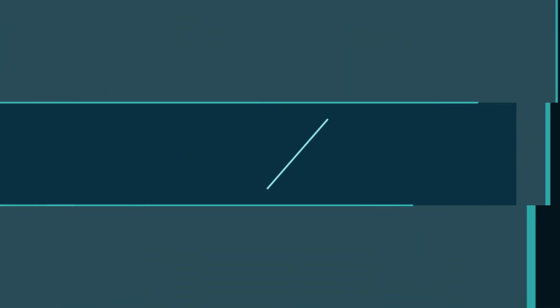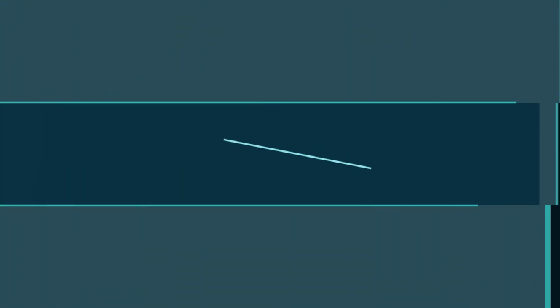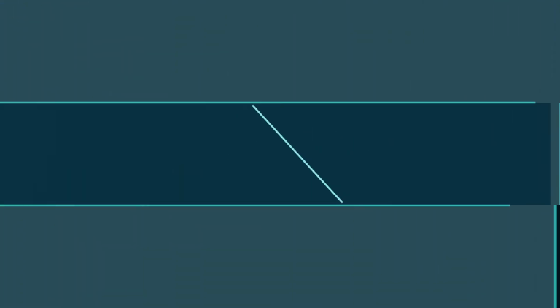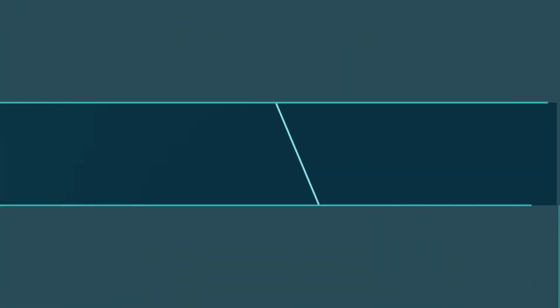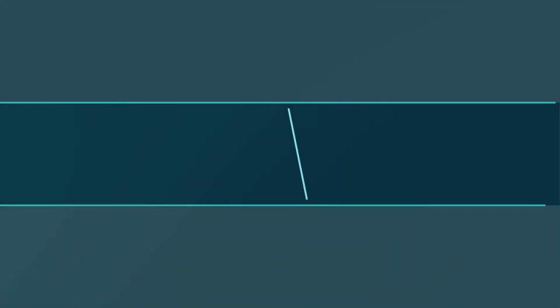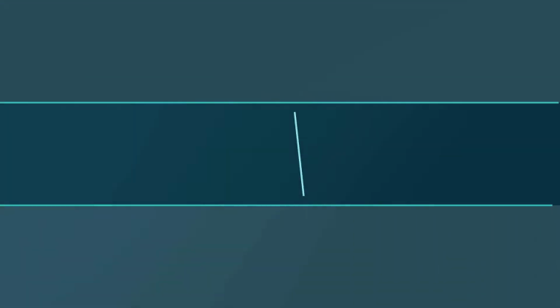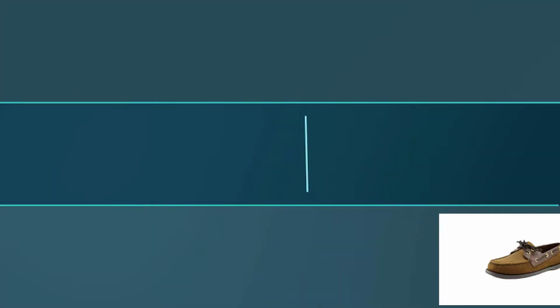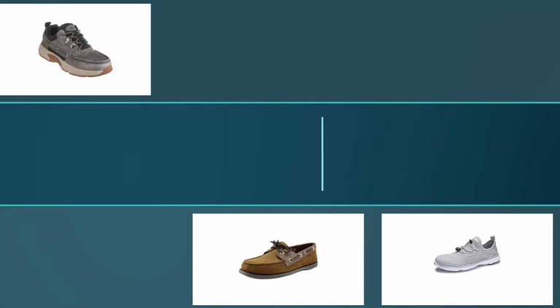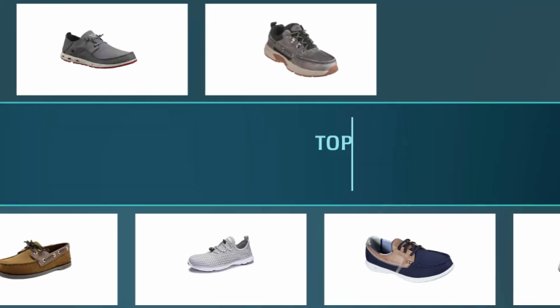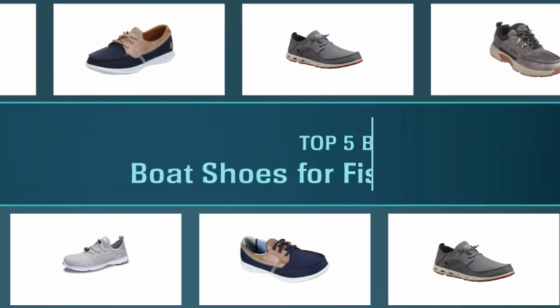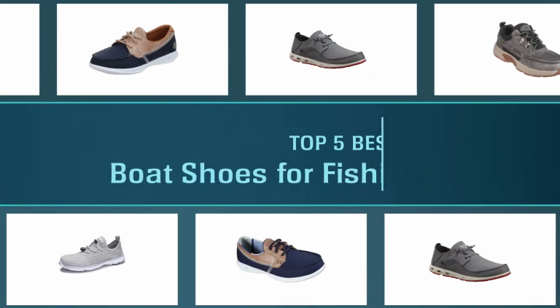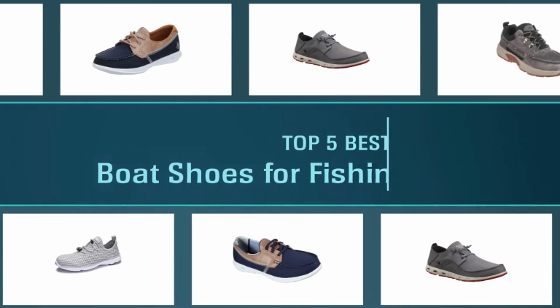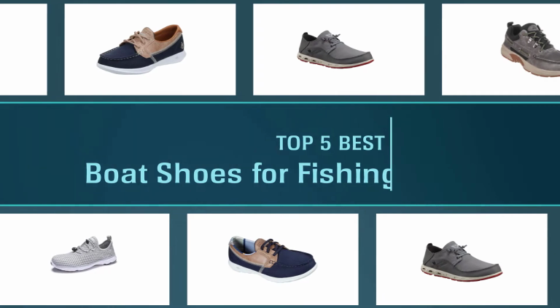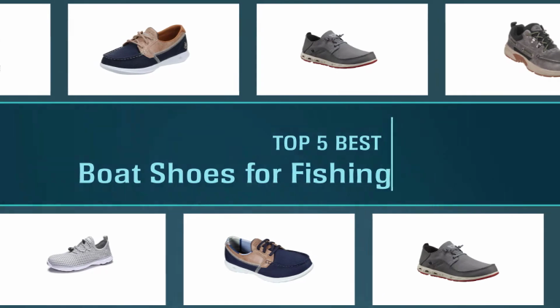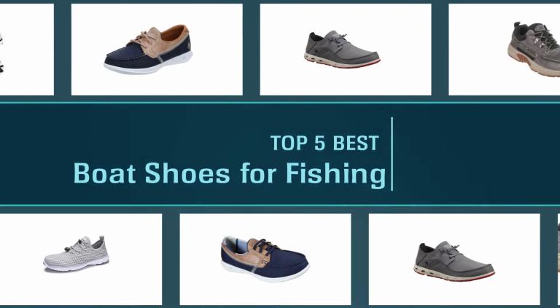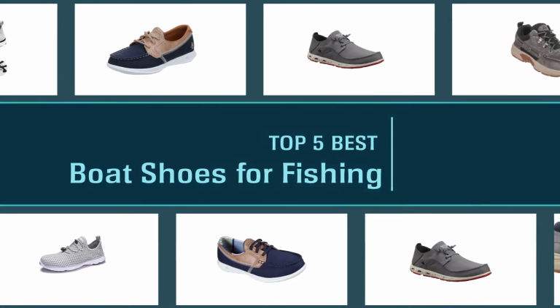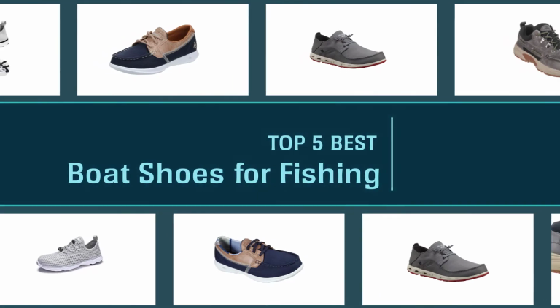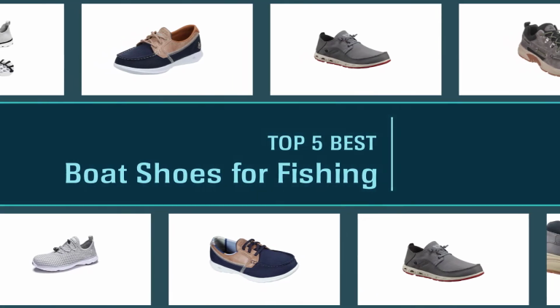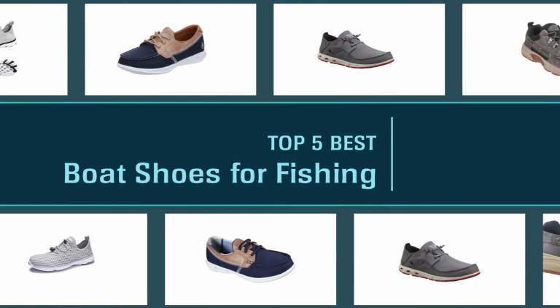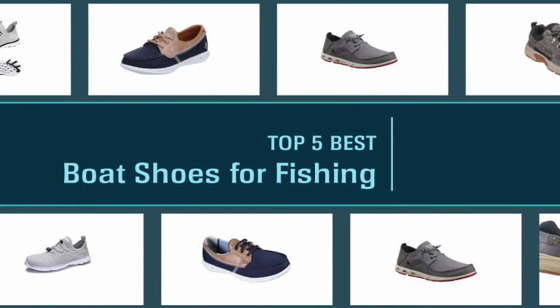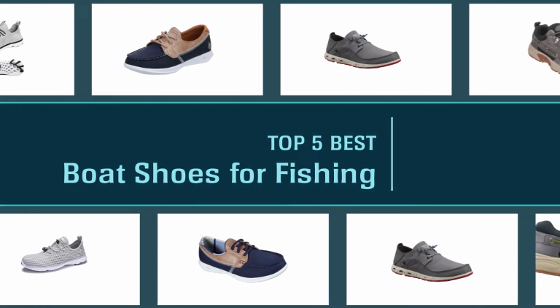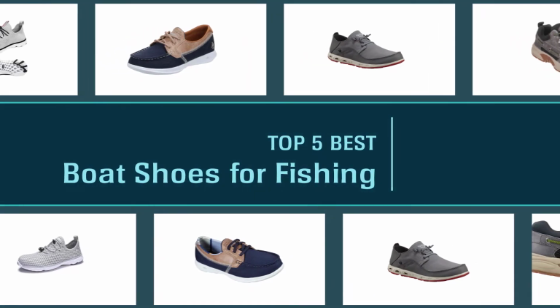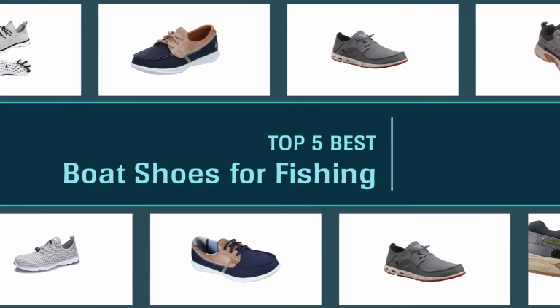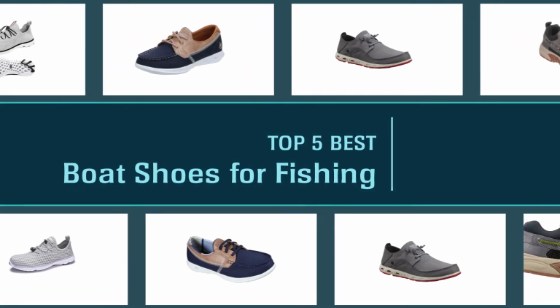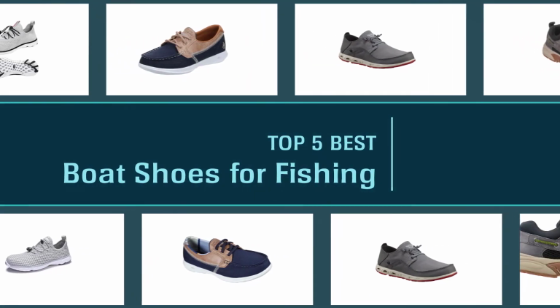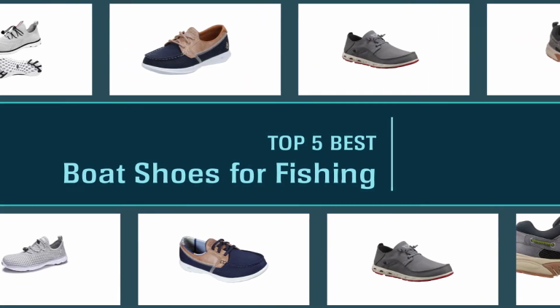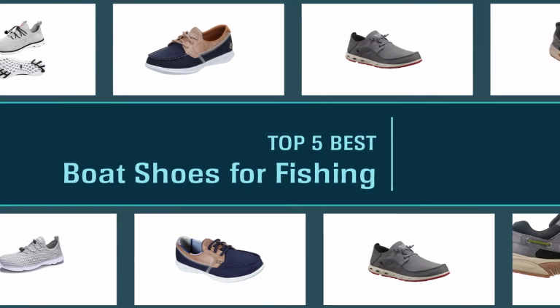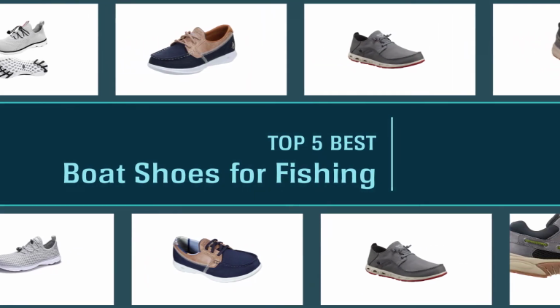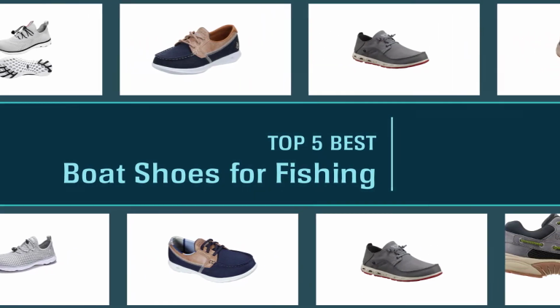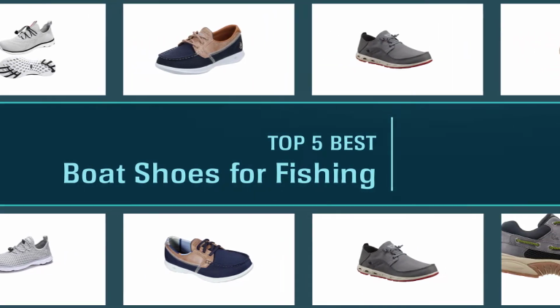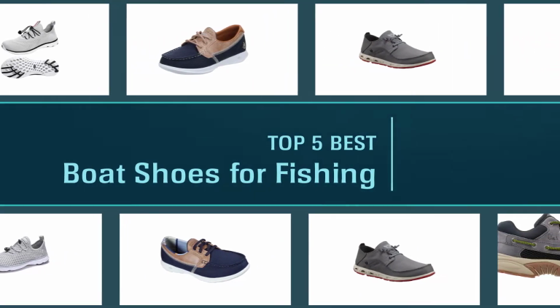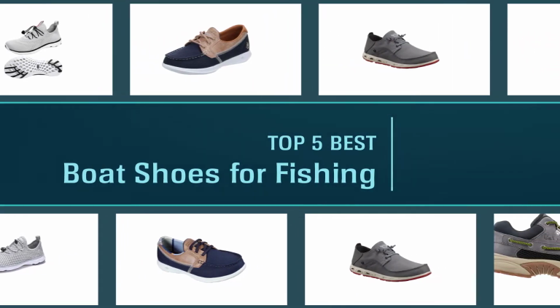Here are the five best boat shoes for fishing, so let's get started.